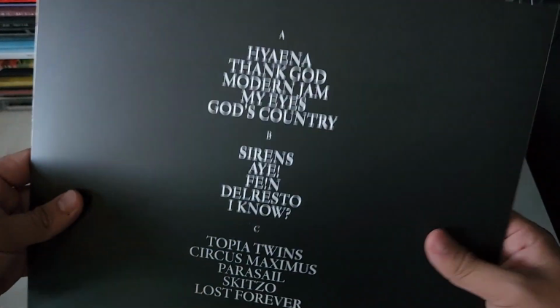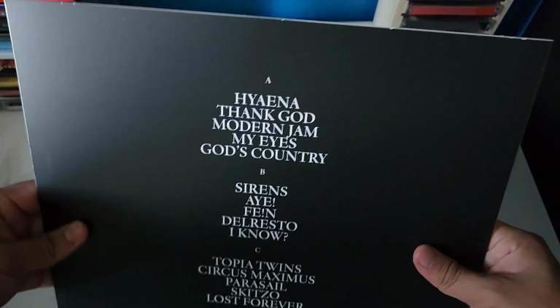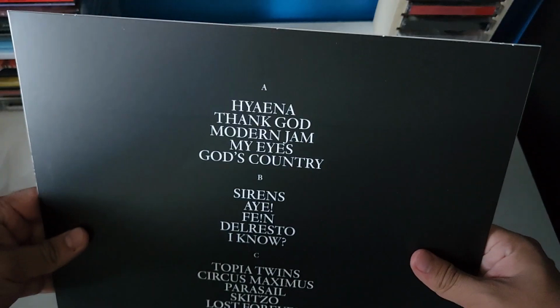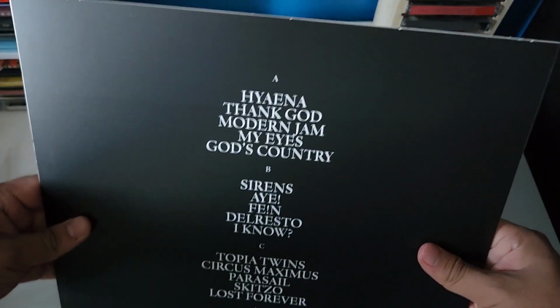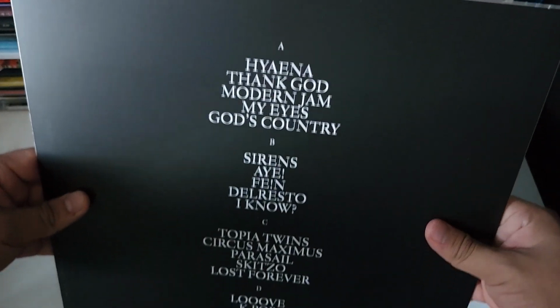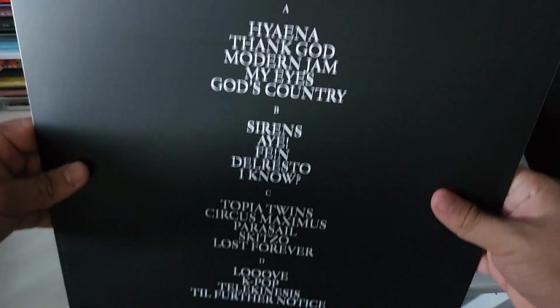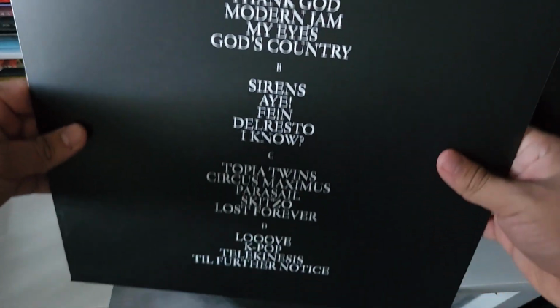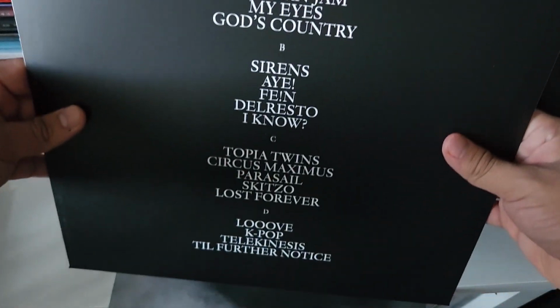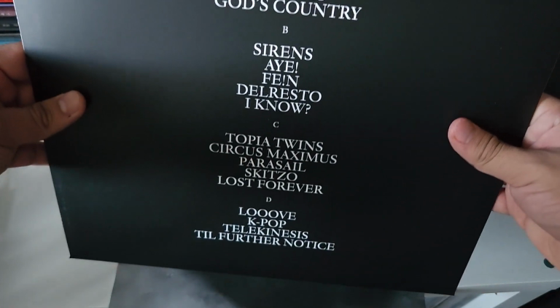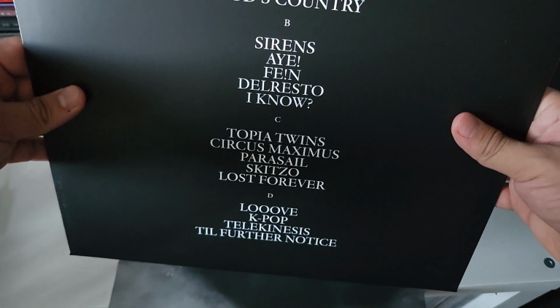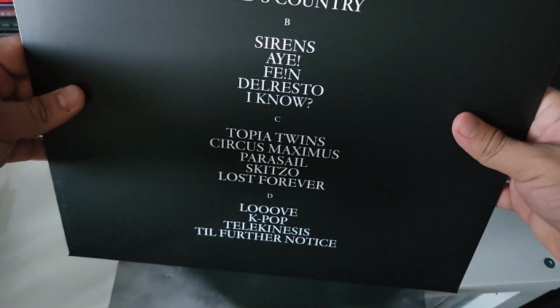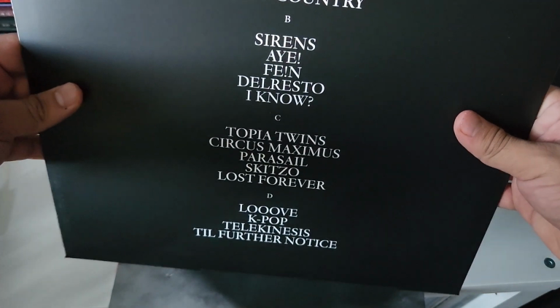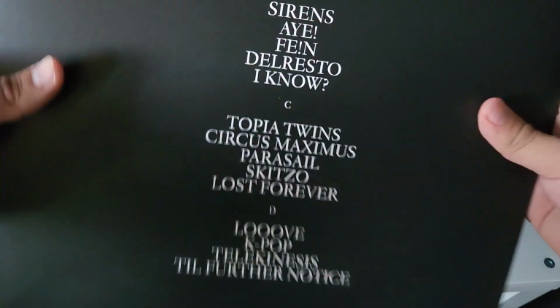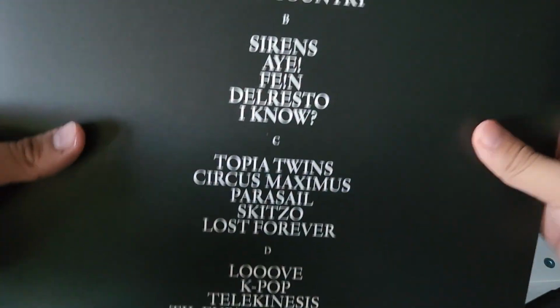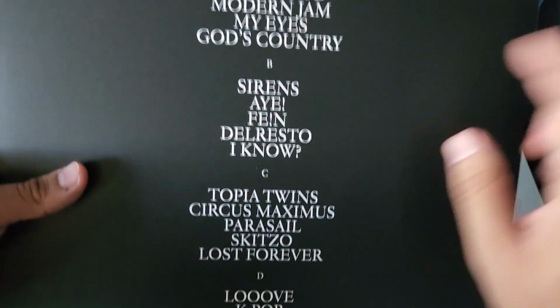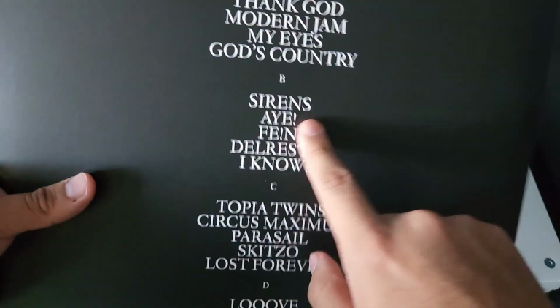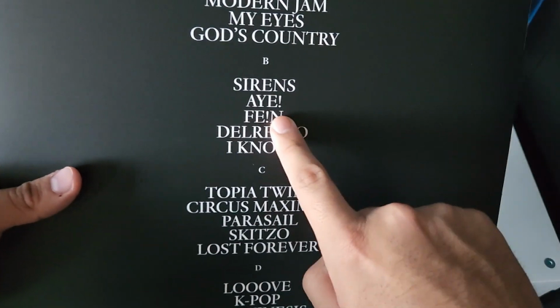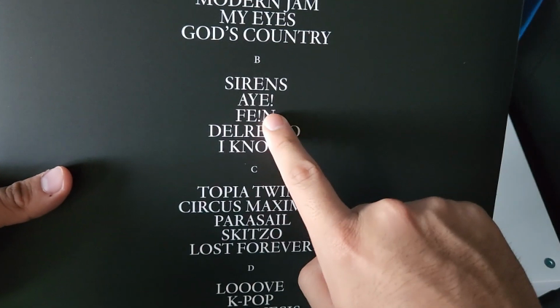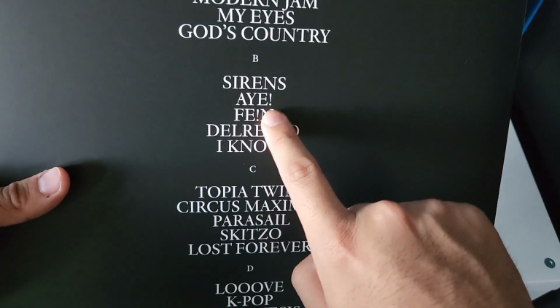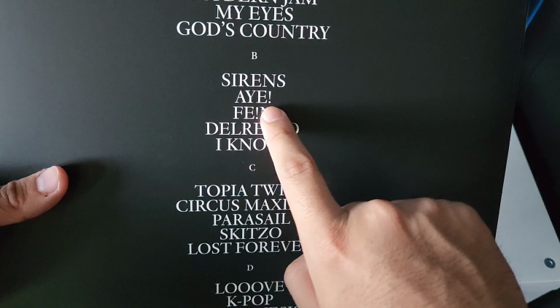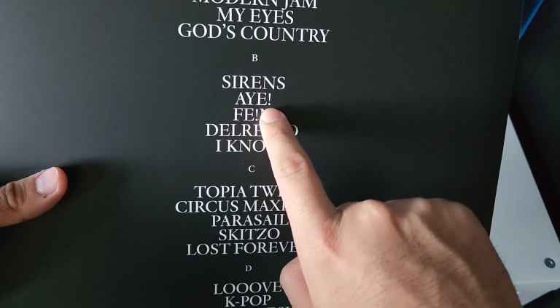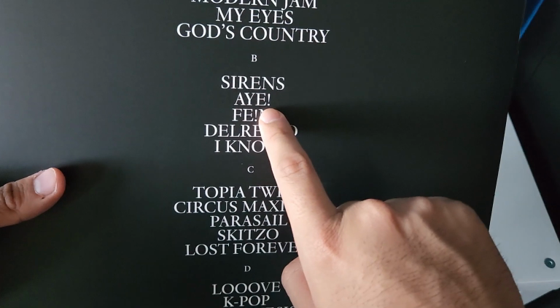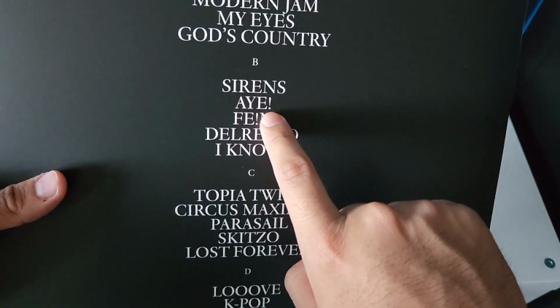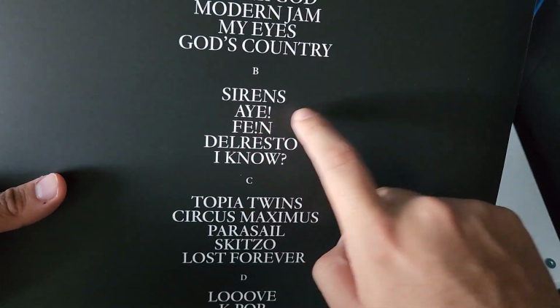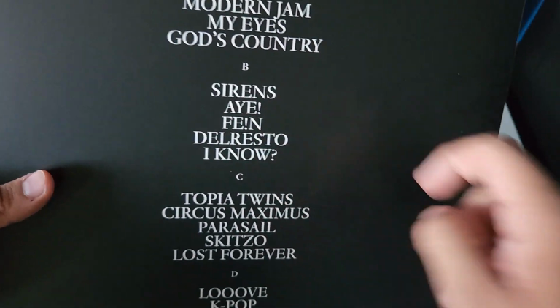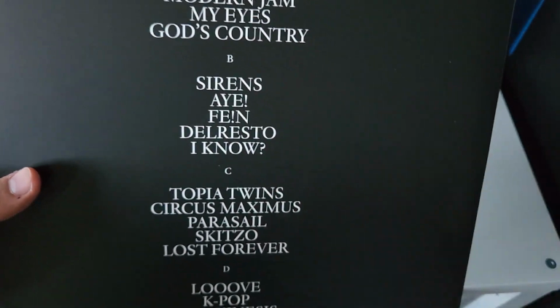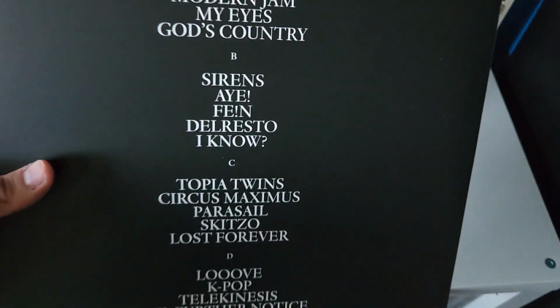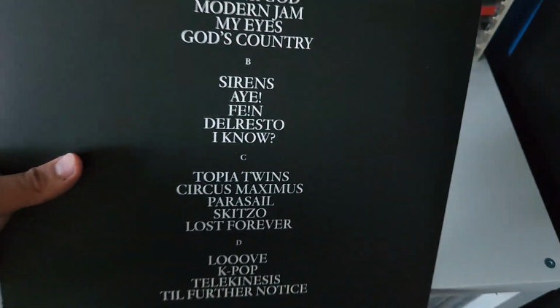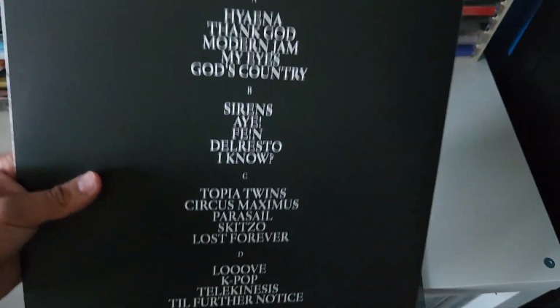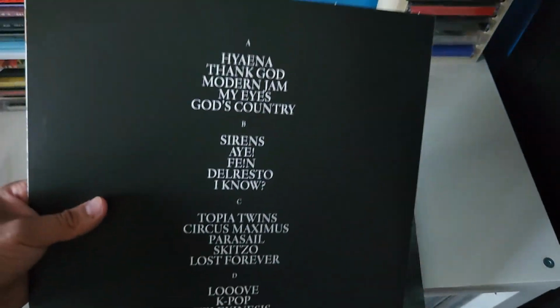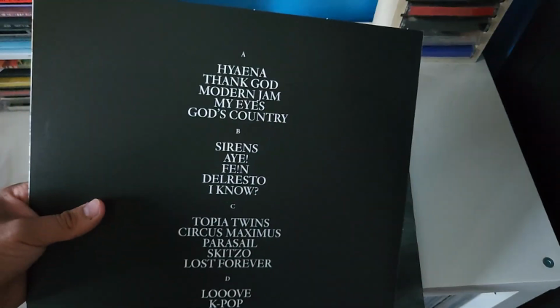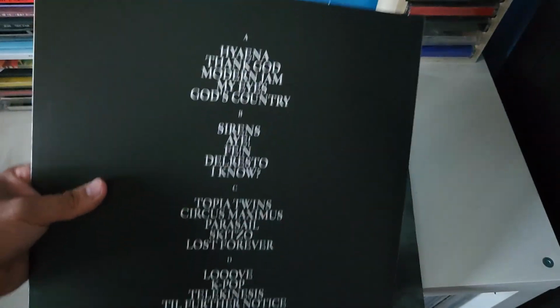There's the track list. Meltdown is replaced by A.